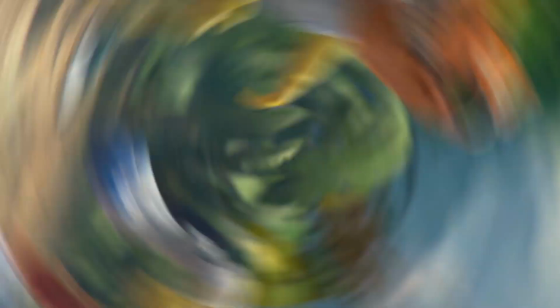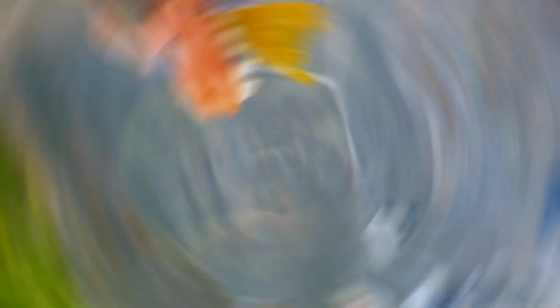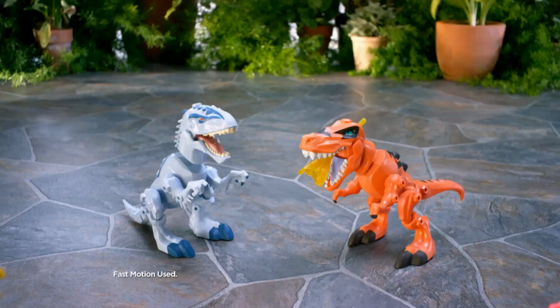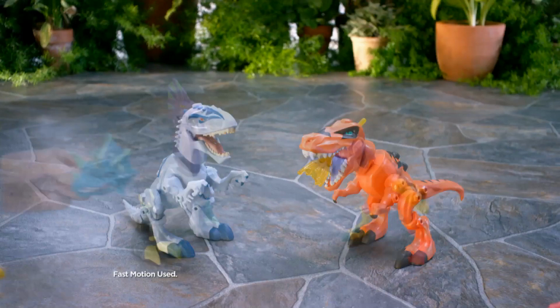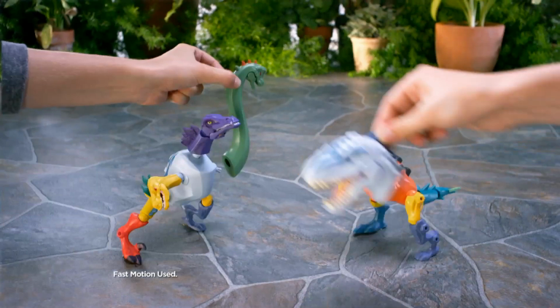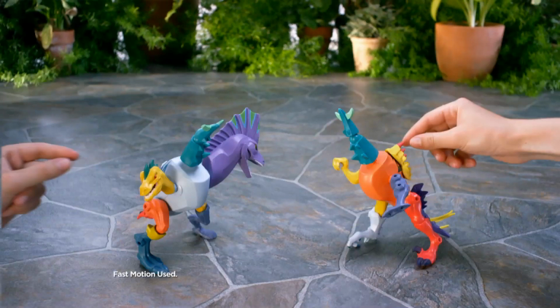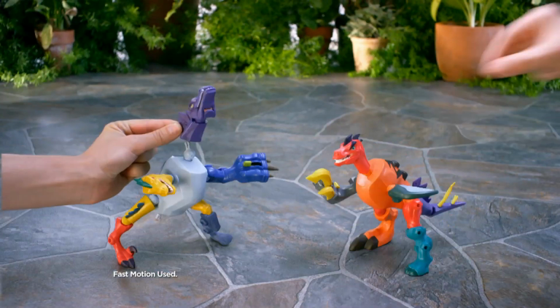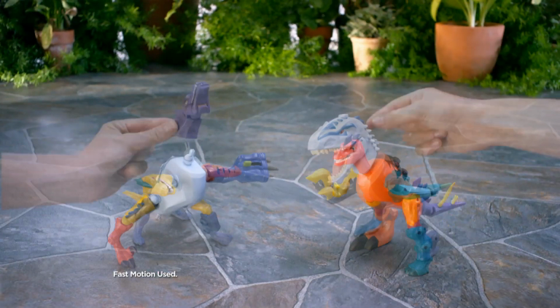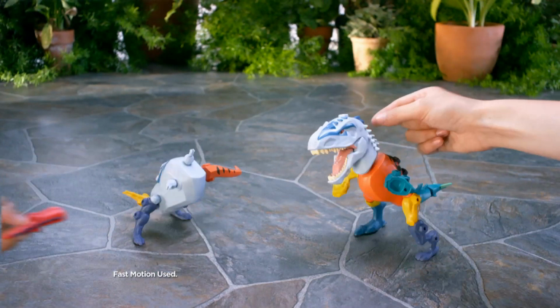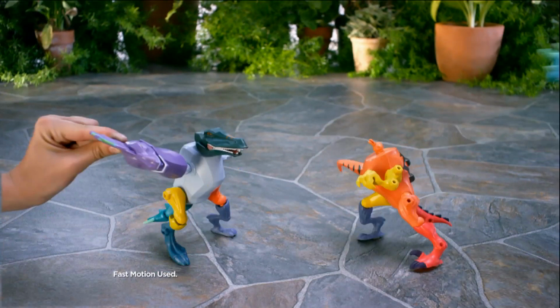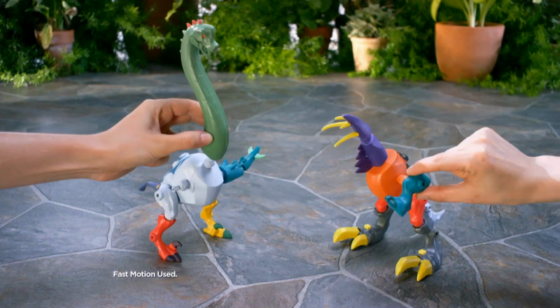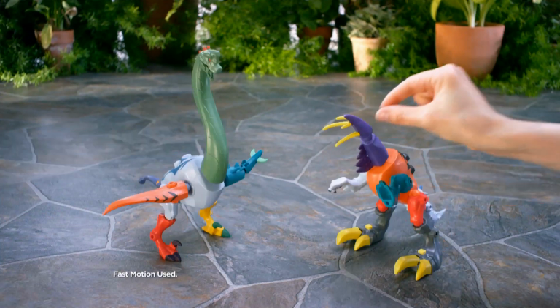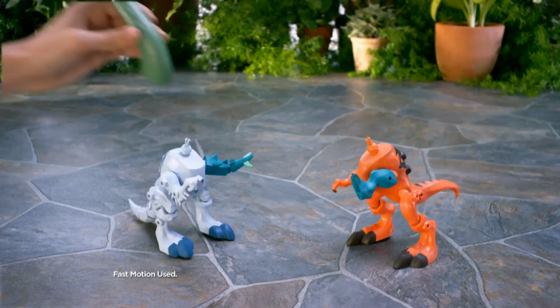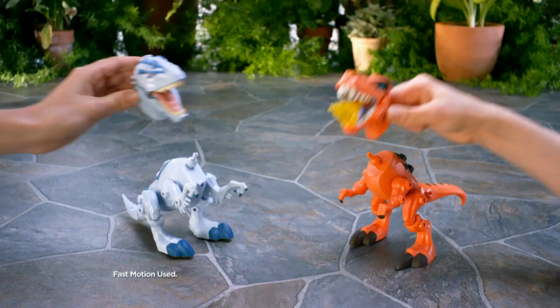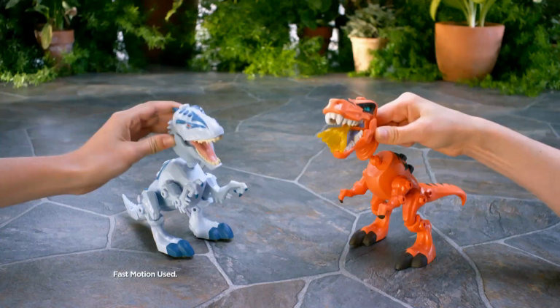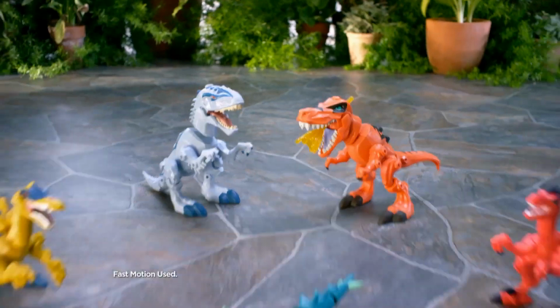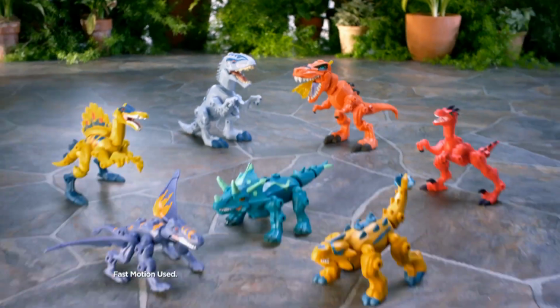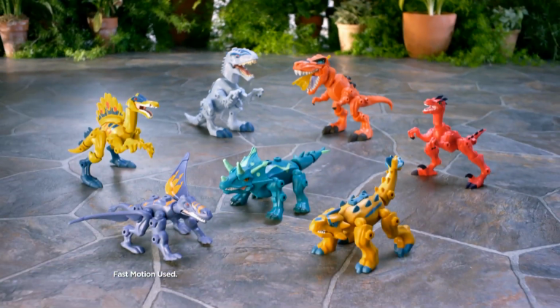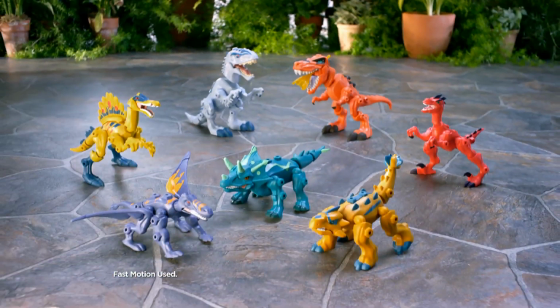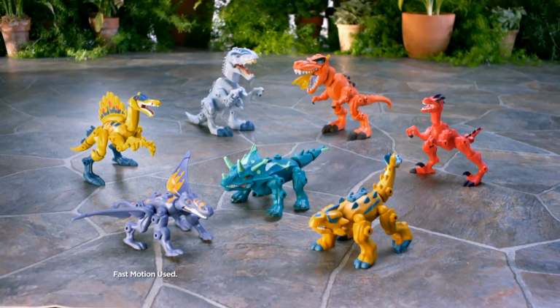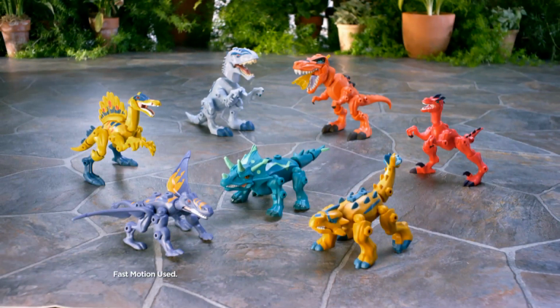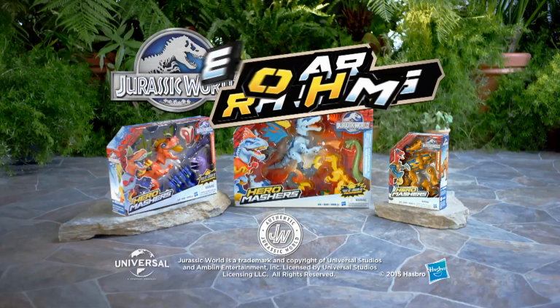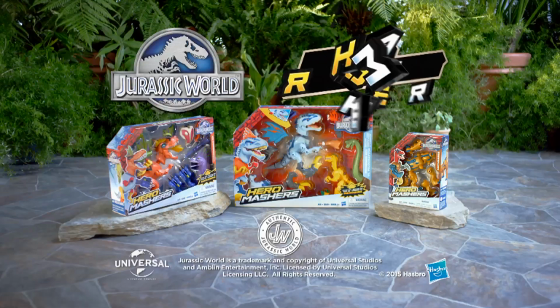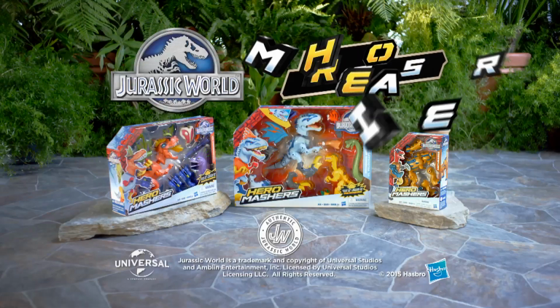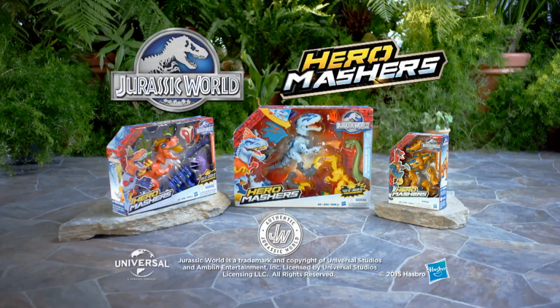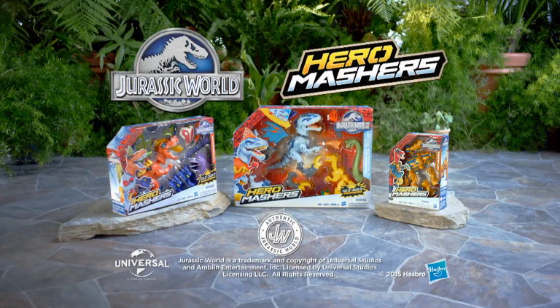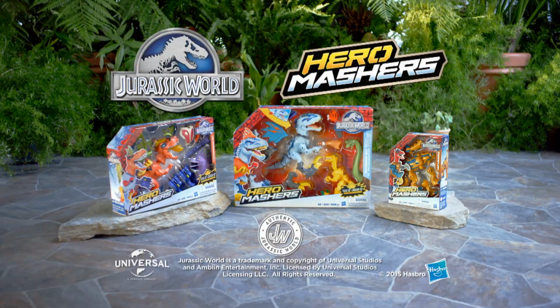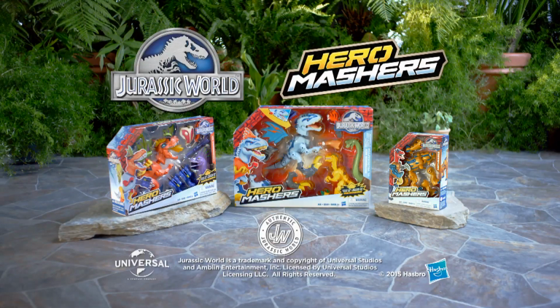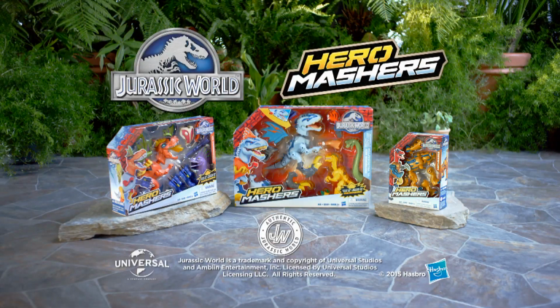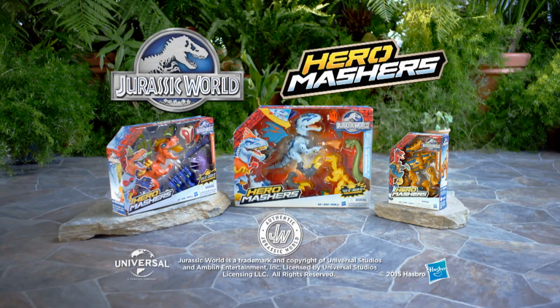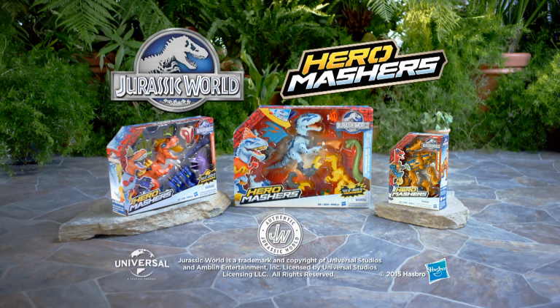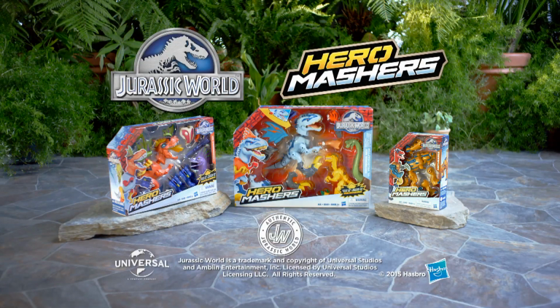Now you can mix and mash all new dinos with new Jurassic World Hero Mashers. Each sold separately.